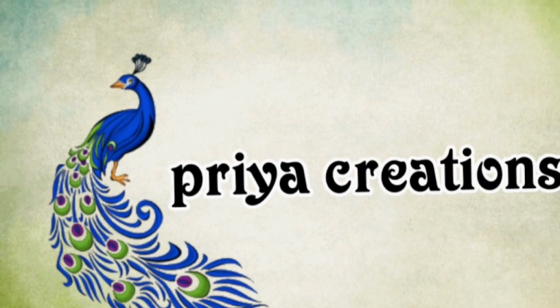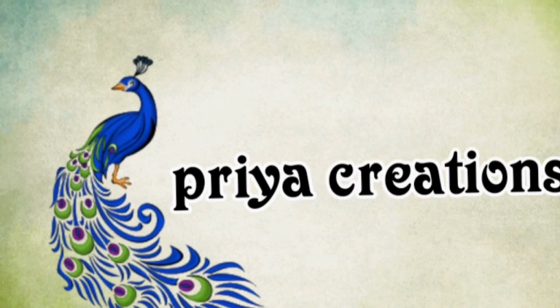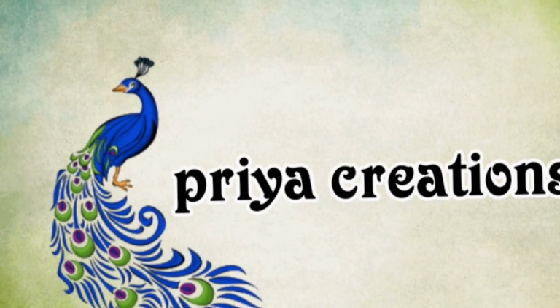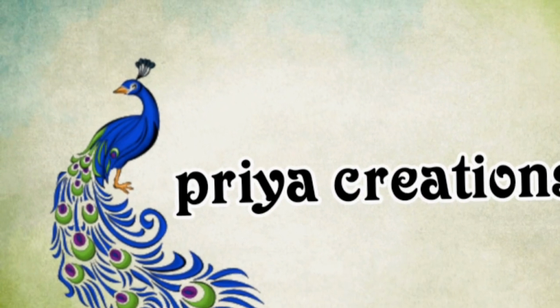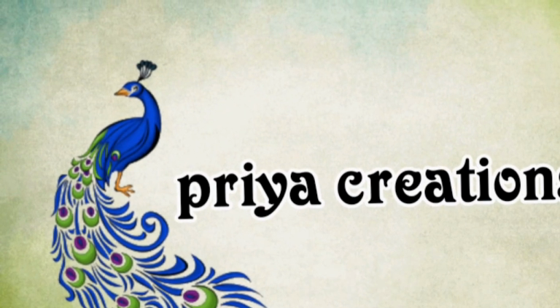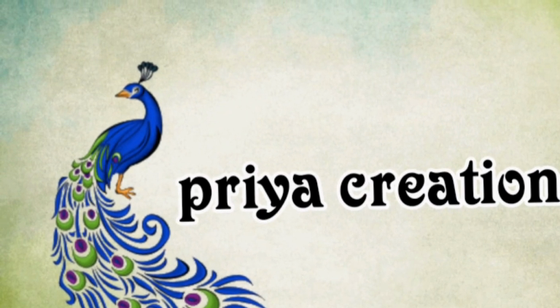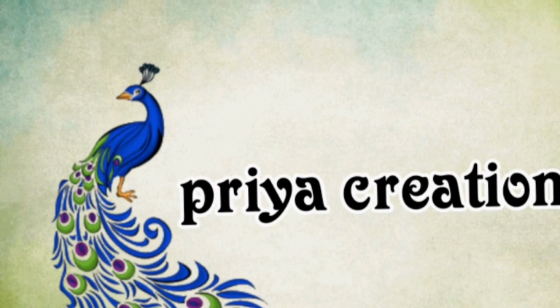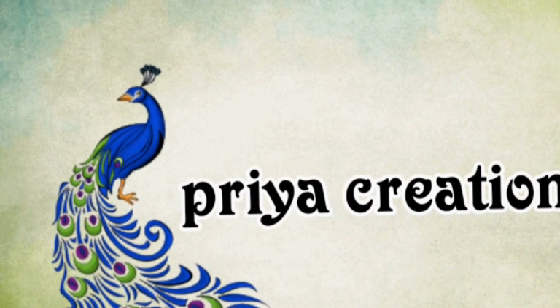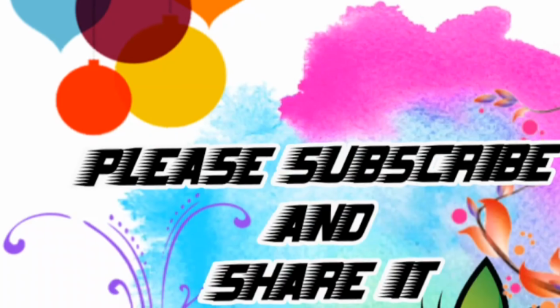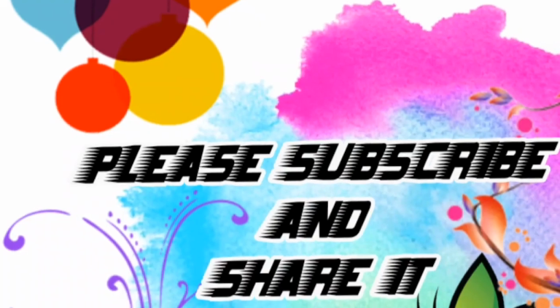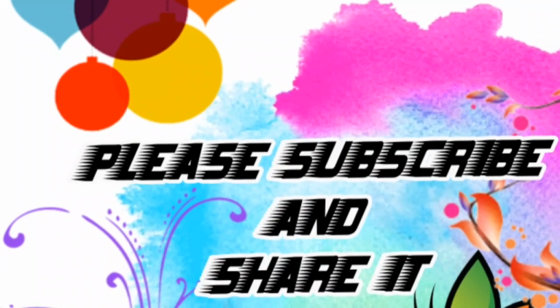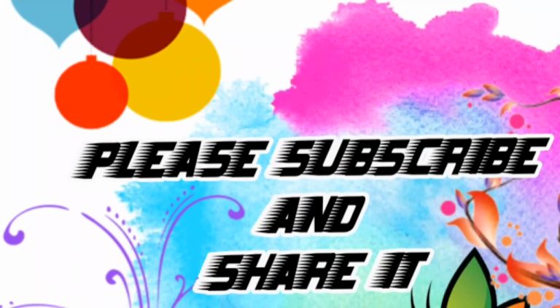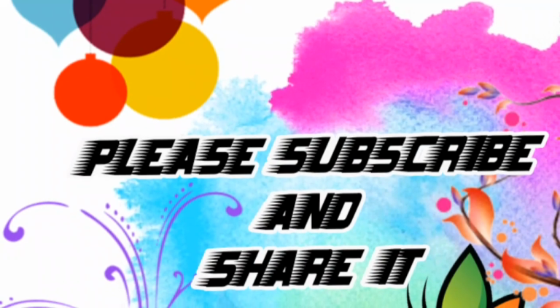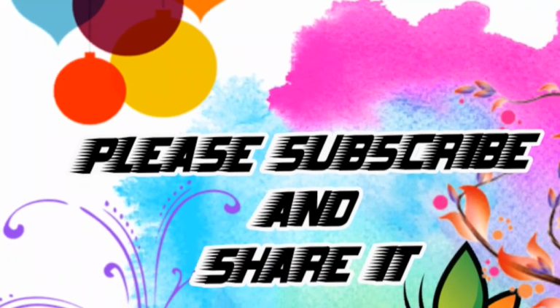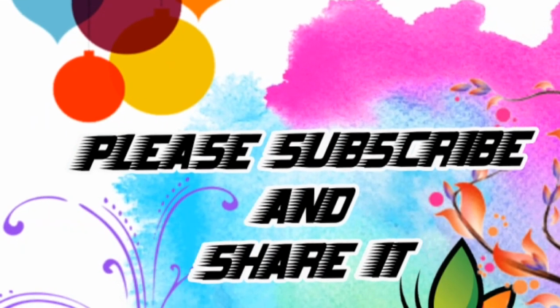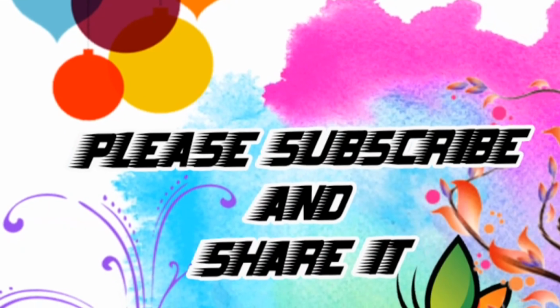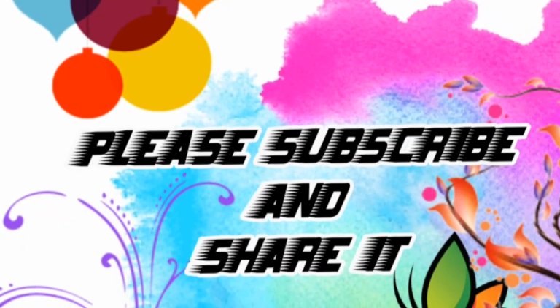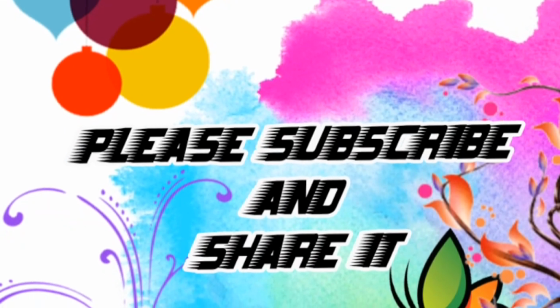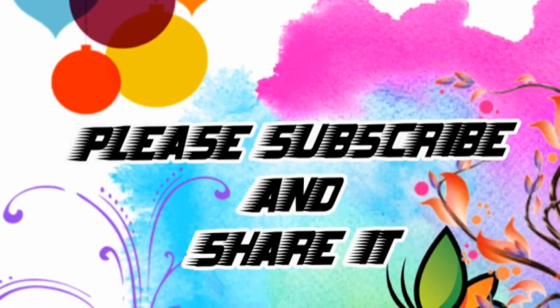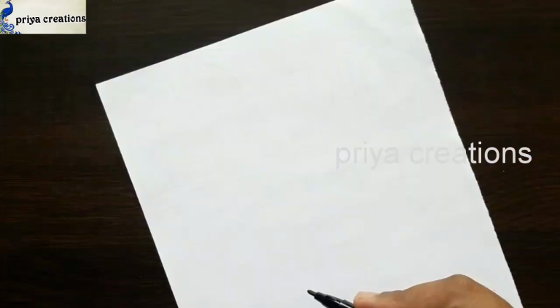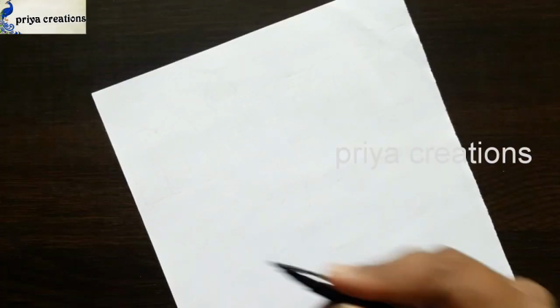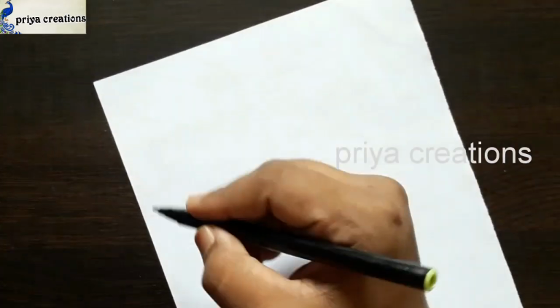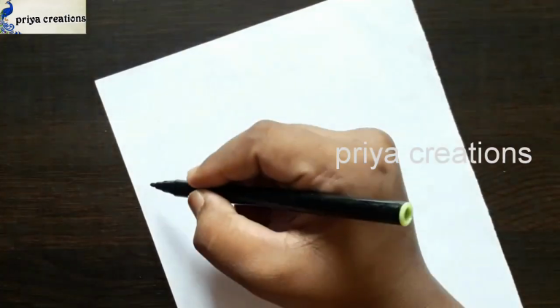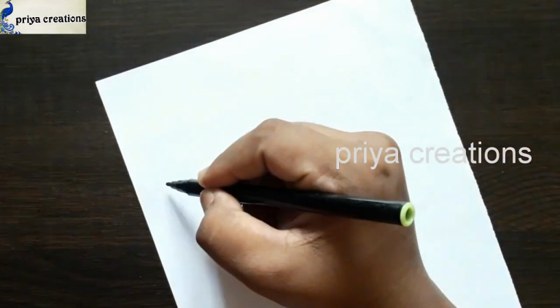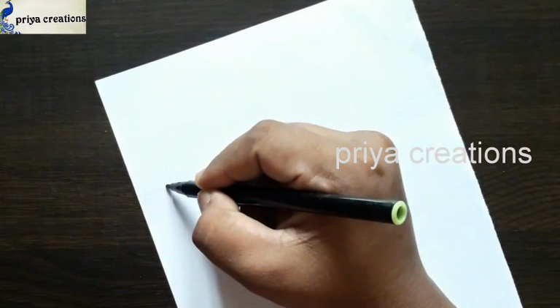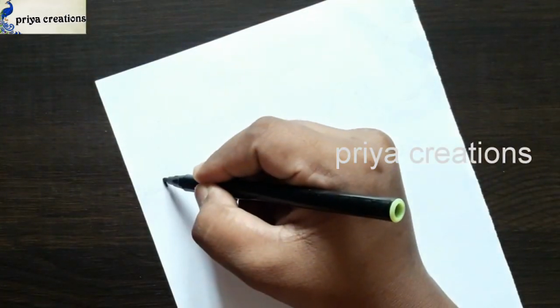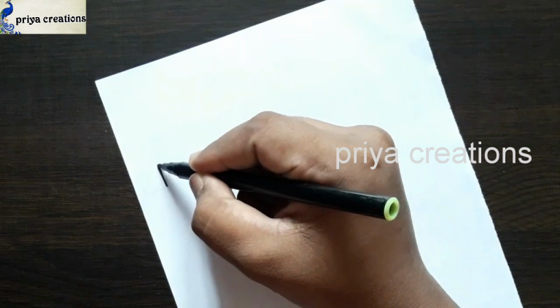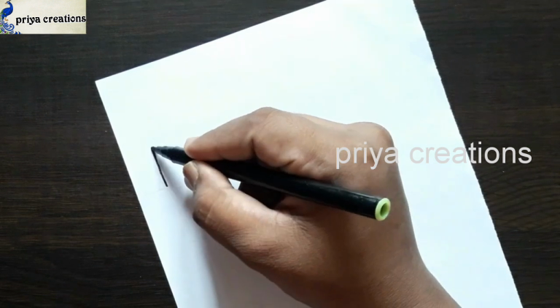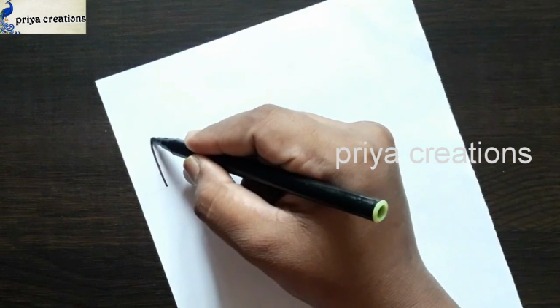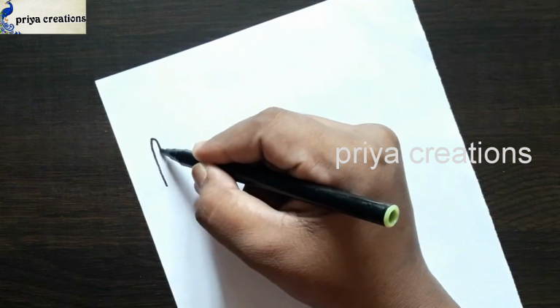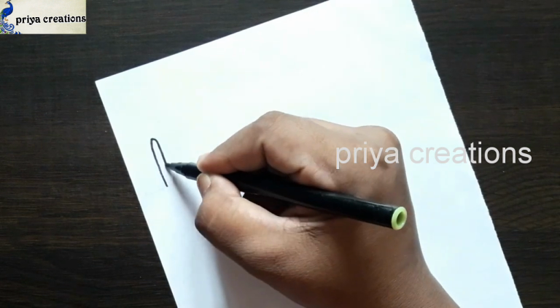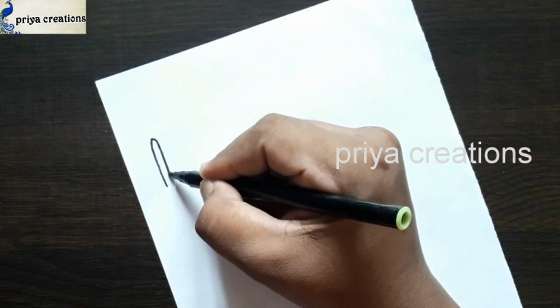Welcome to Prayer Creations. Don't forget to like and subscribe, and let me know which you'd like me to draw next.